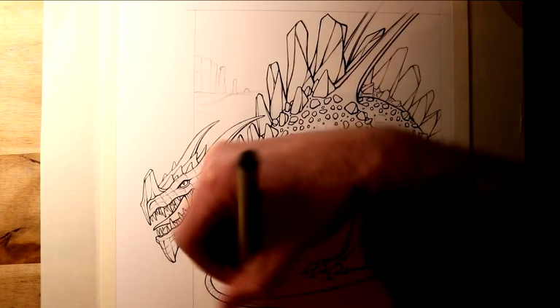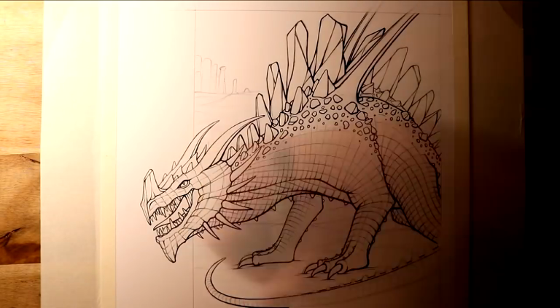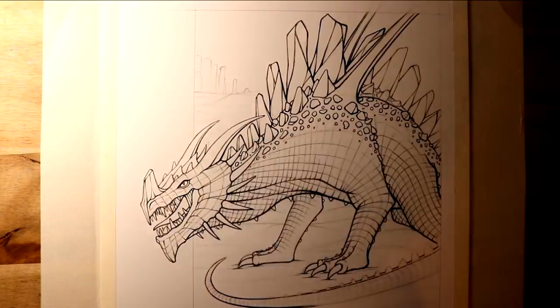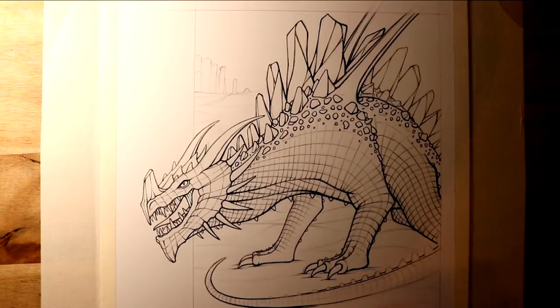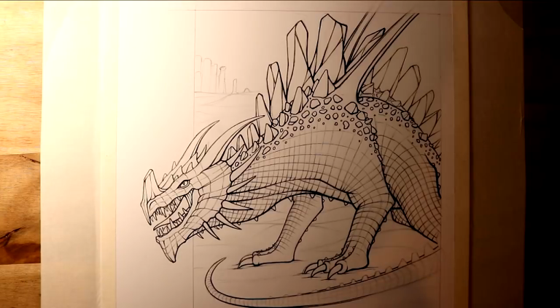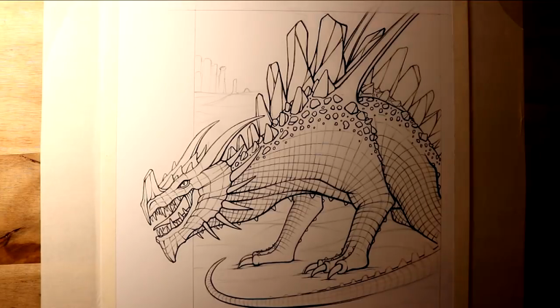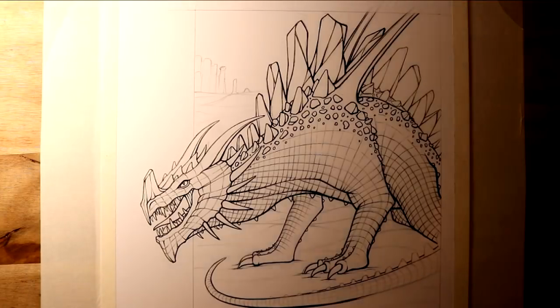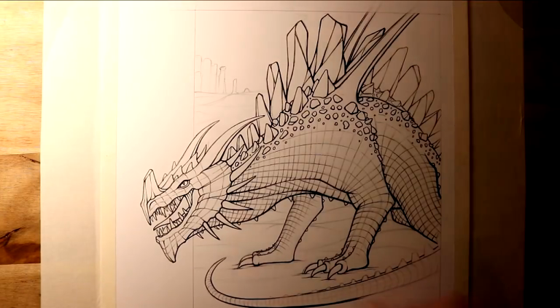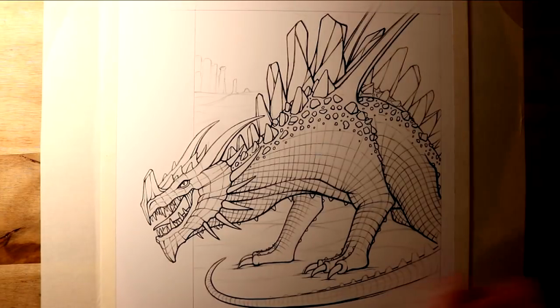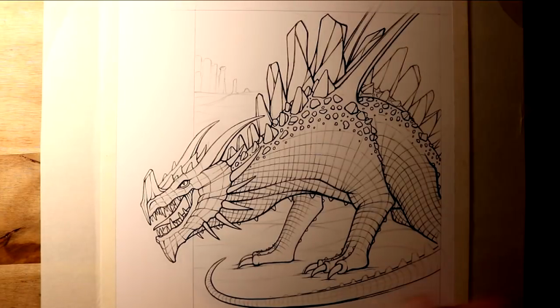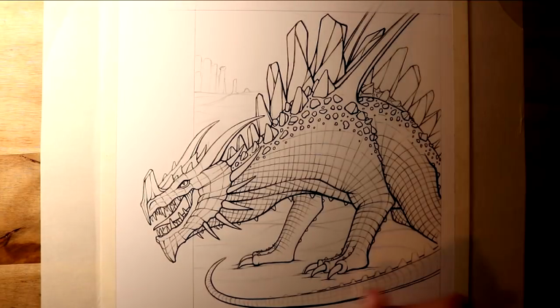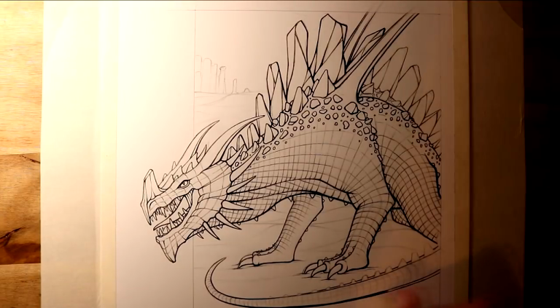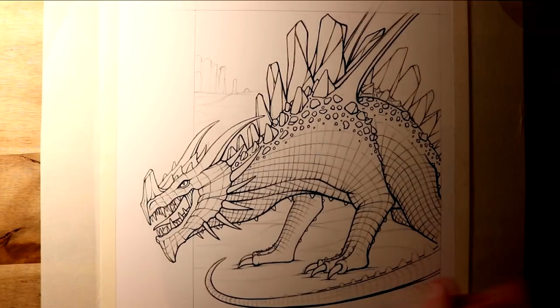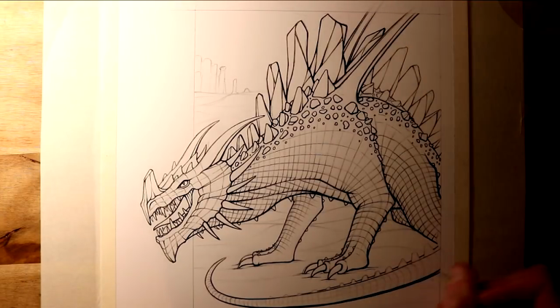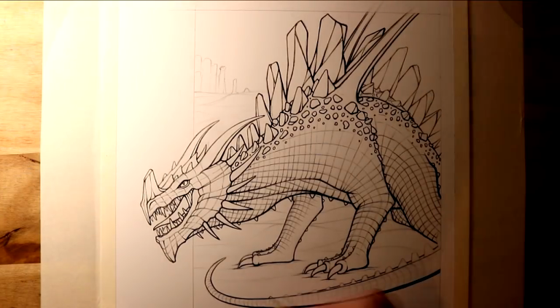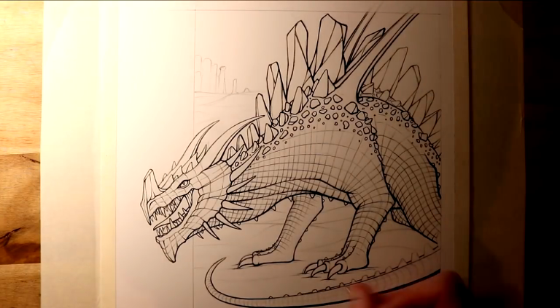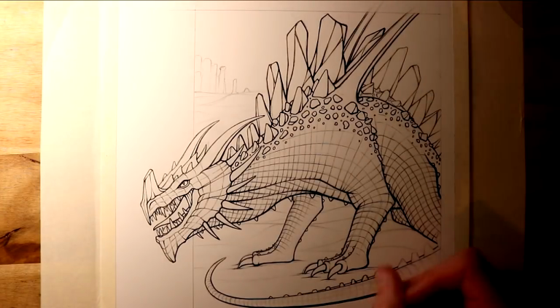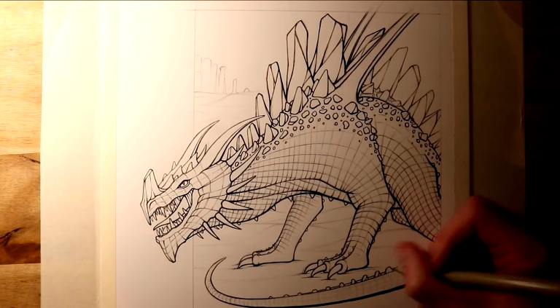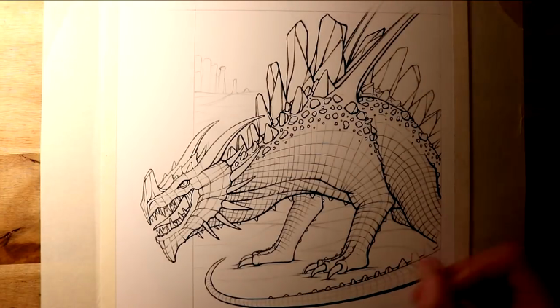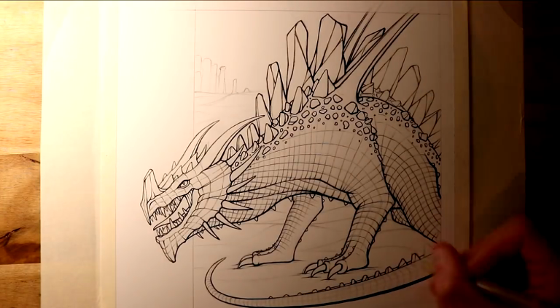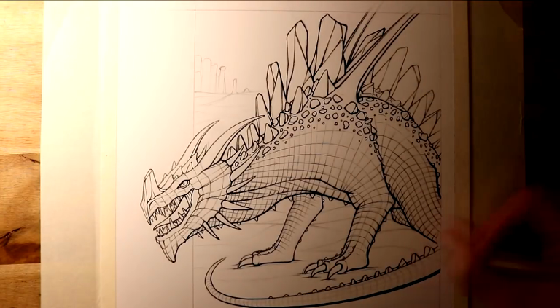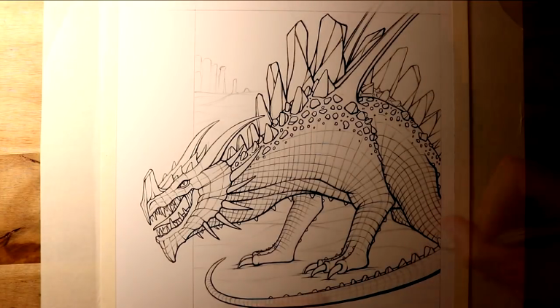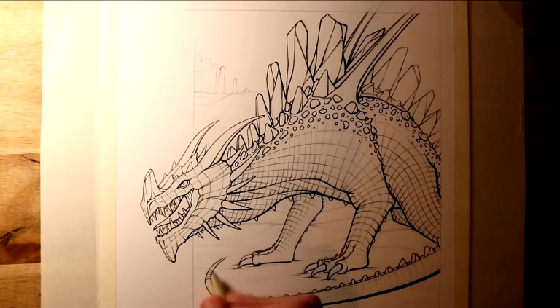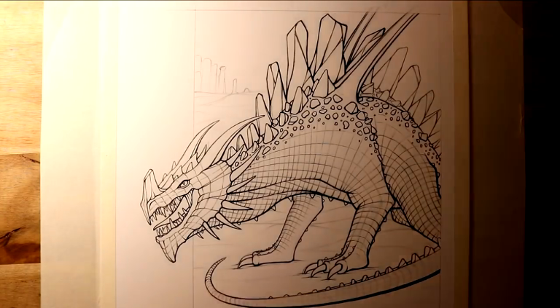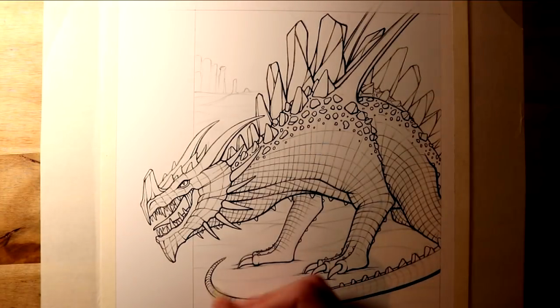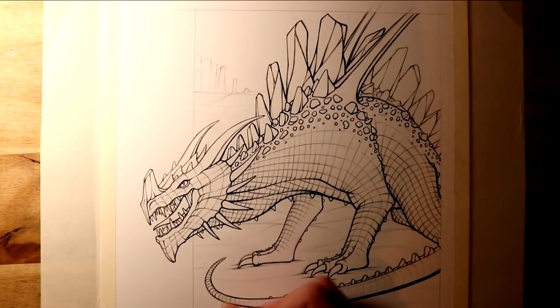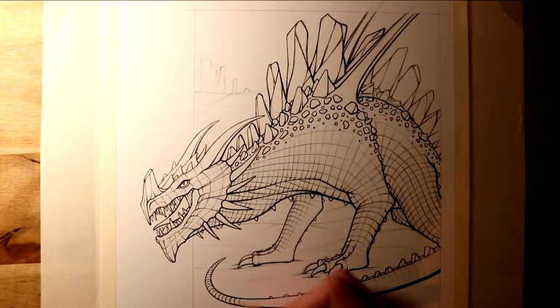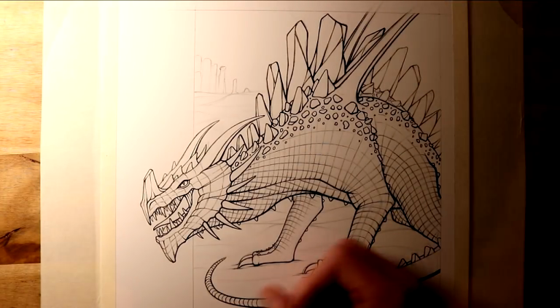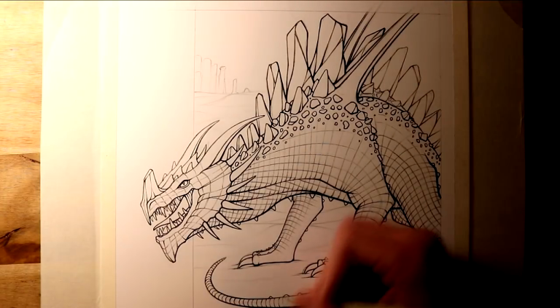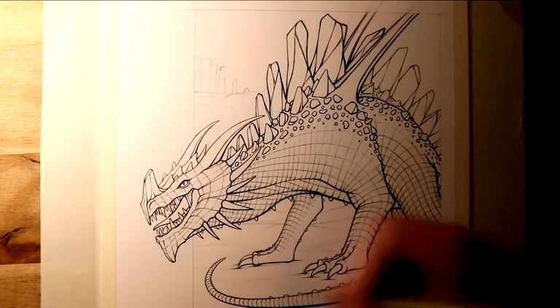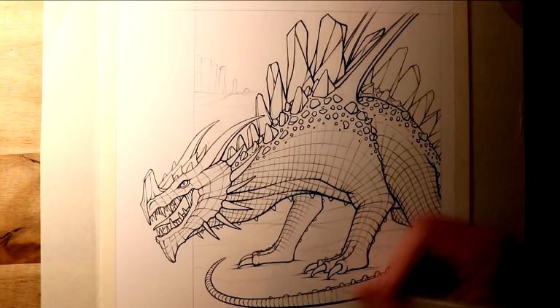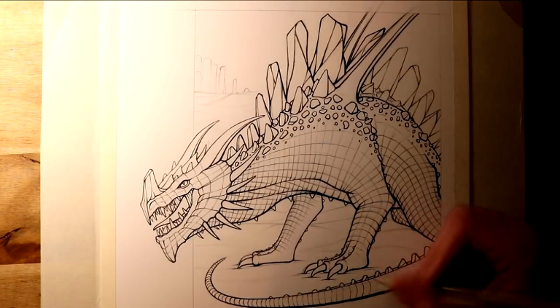I also chose to add a comic panel for the dragon to overlap, so it looks like the dragon's head is poking out of the page.